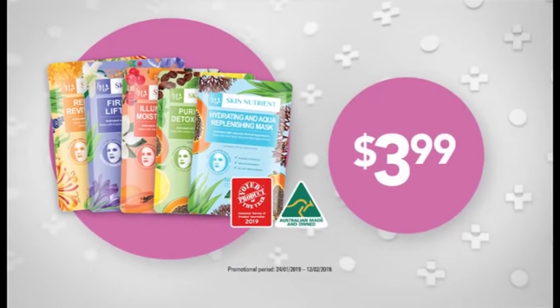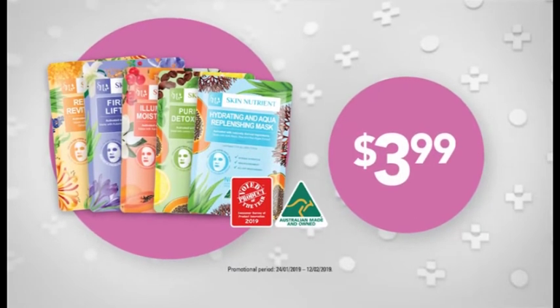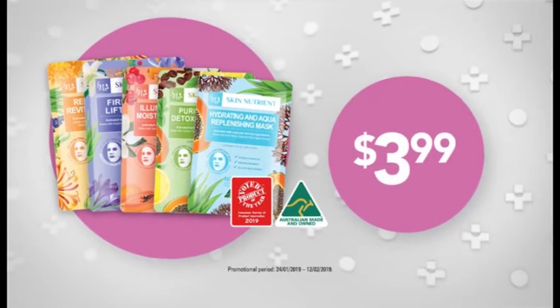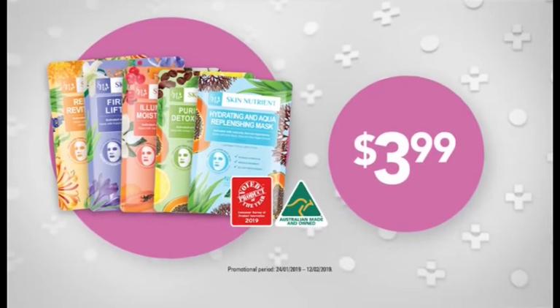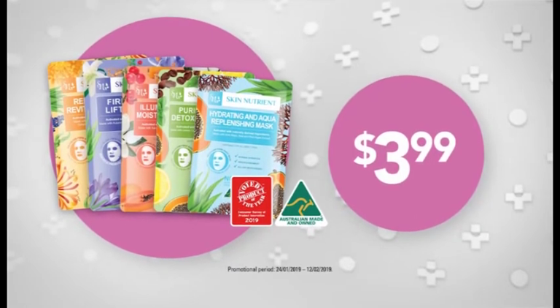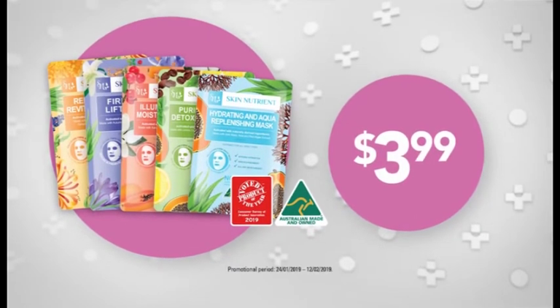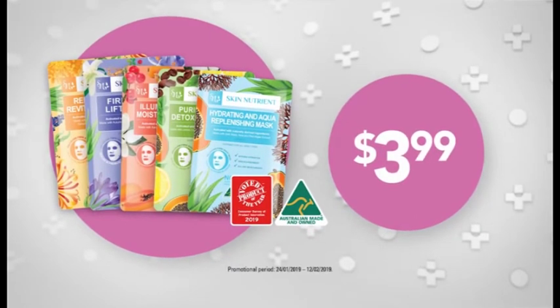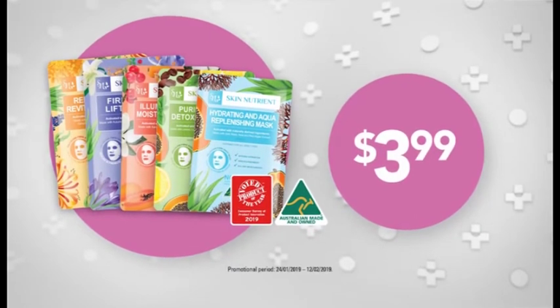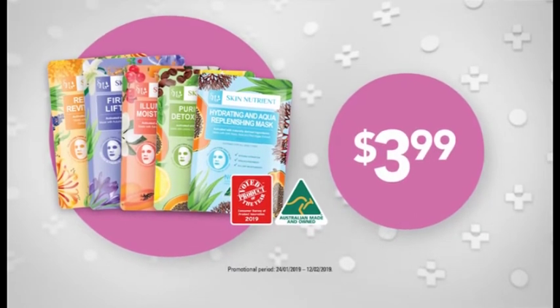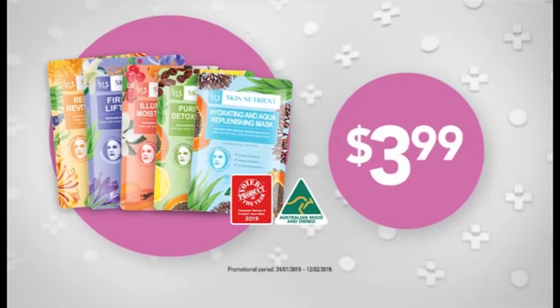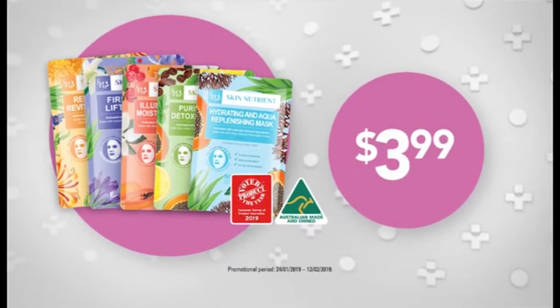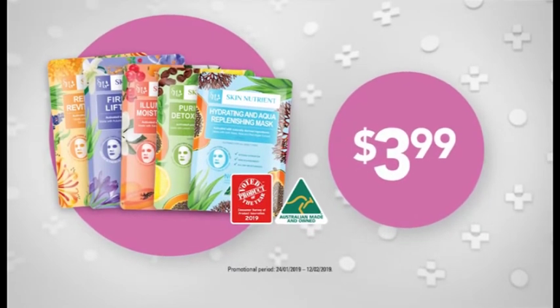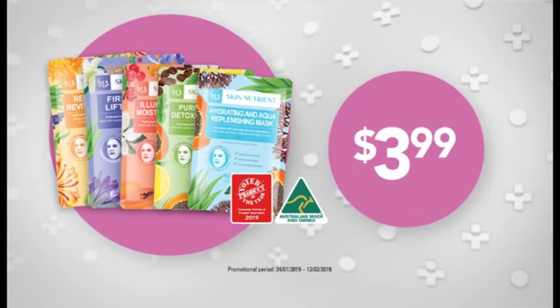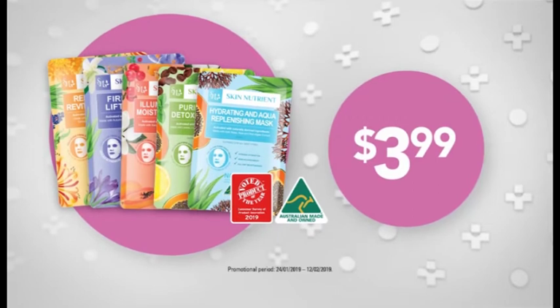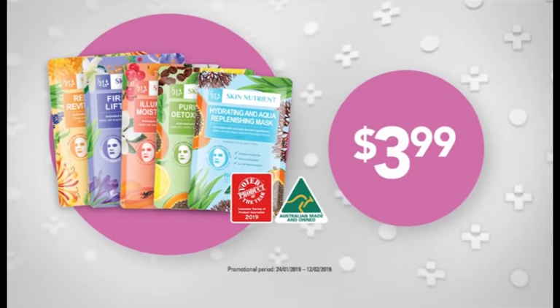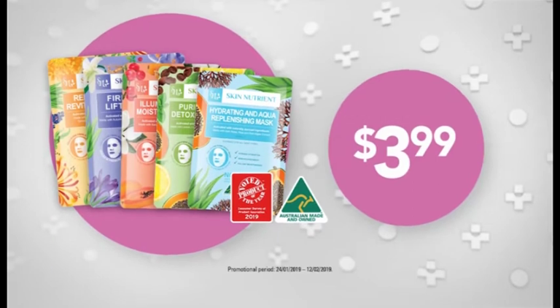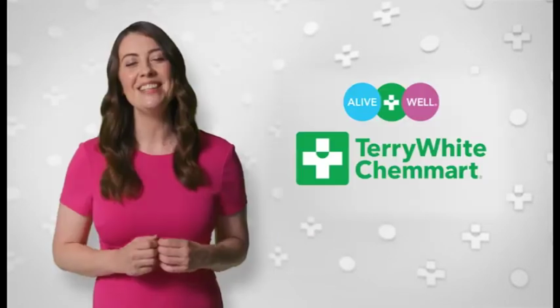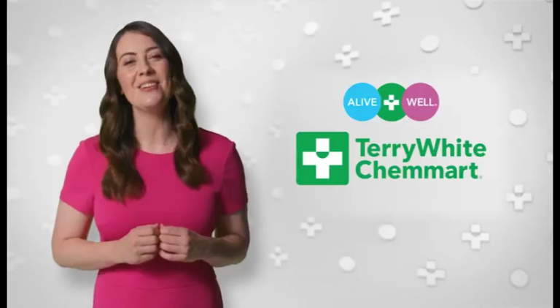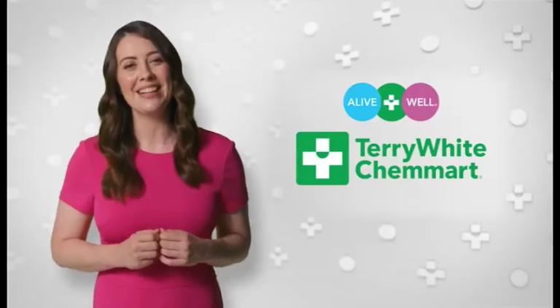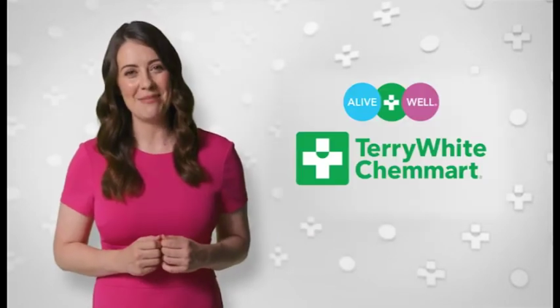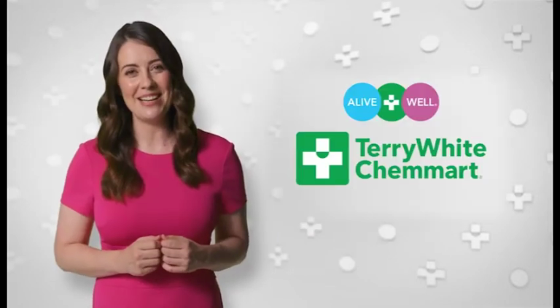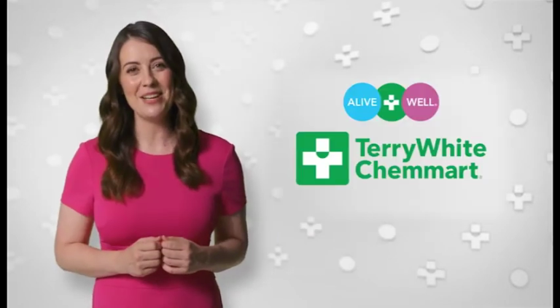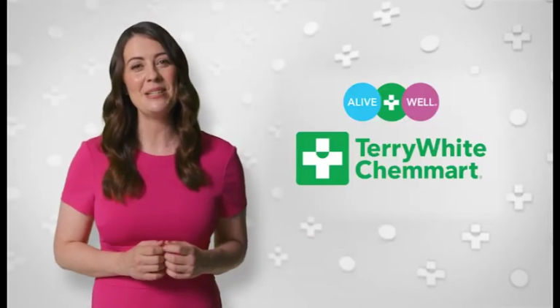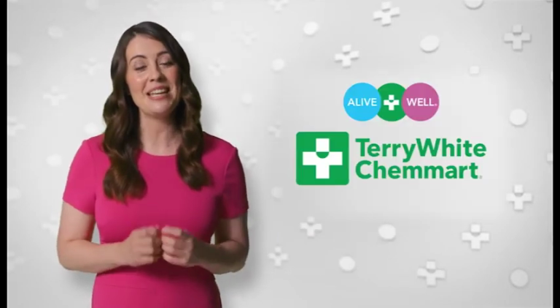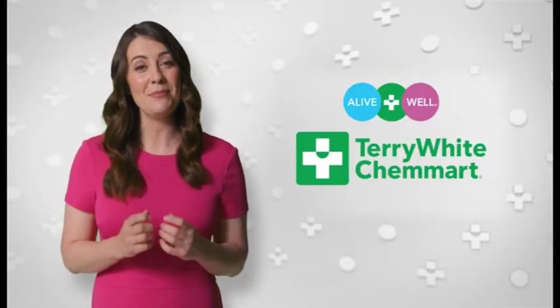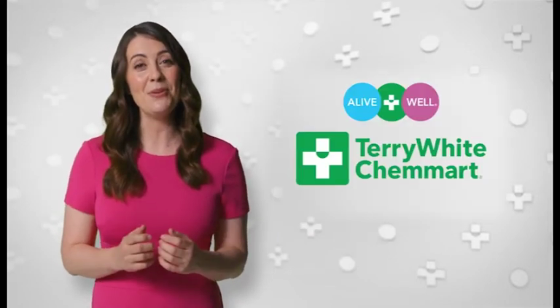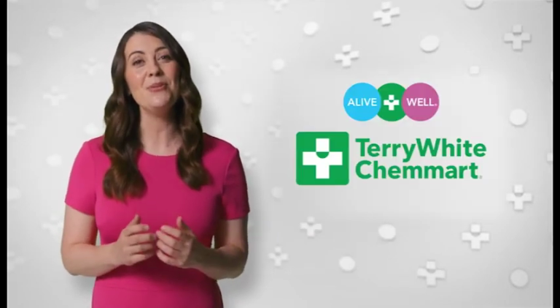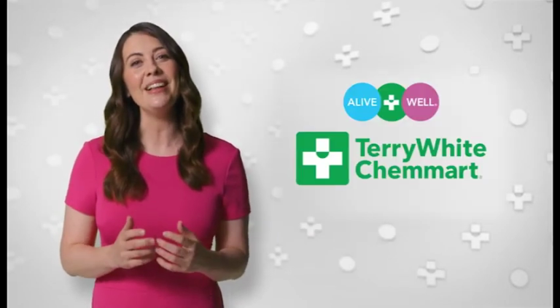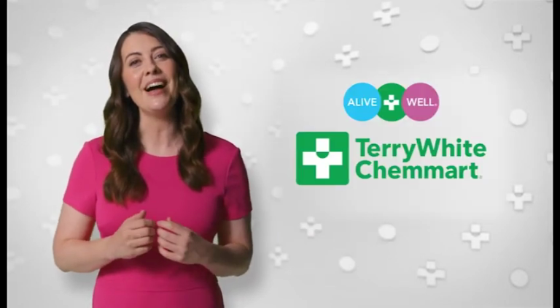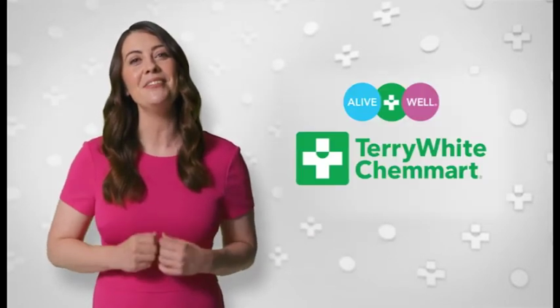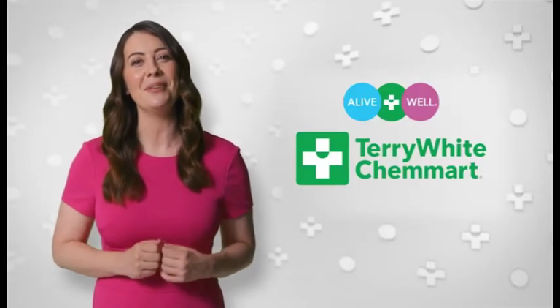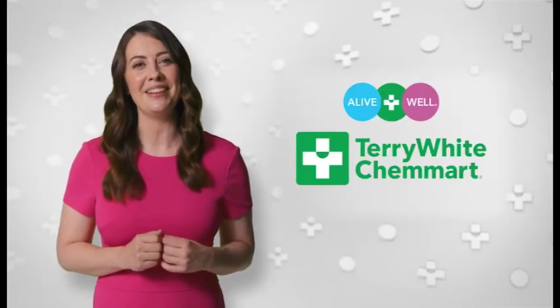On sale now at Terry White Chem Mart for $3.99. Terry White Chem Mart, helping to keep you alive and well.